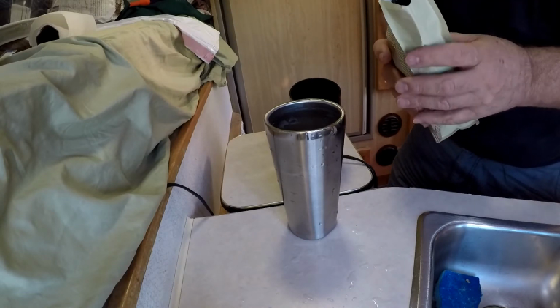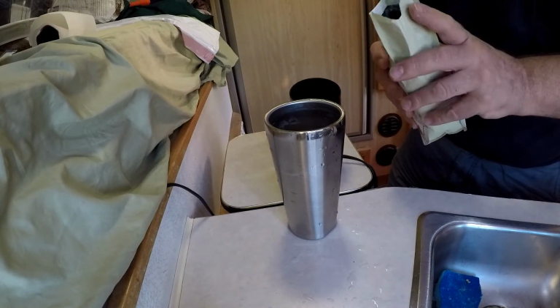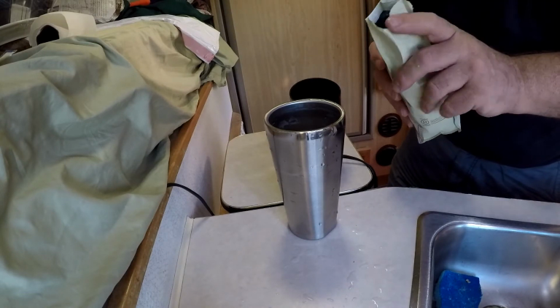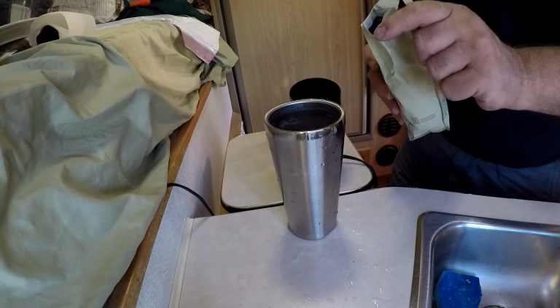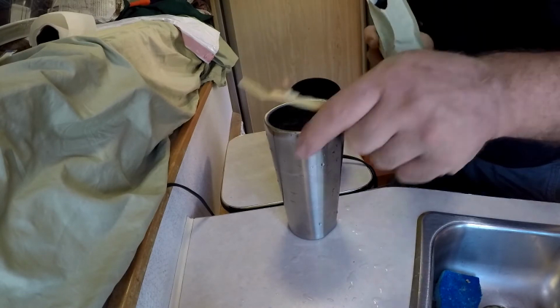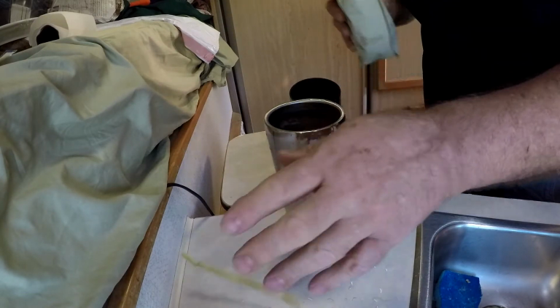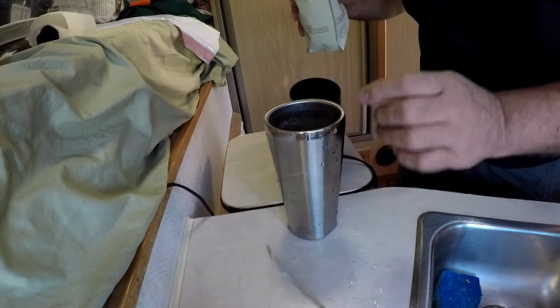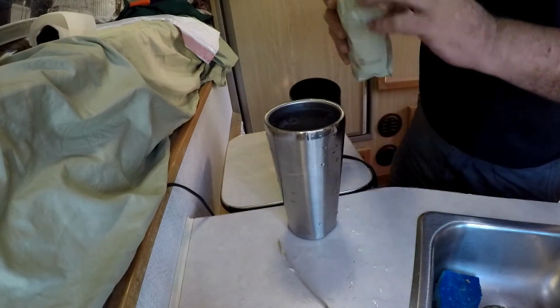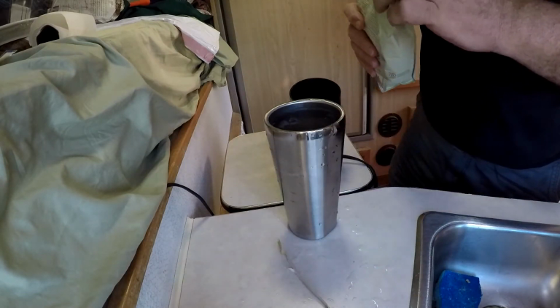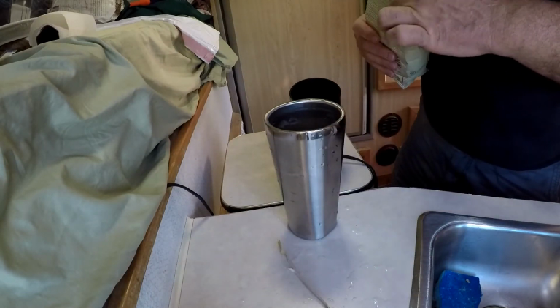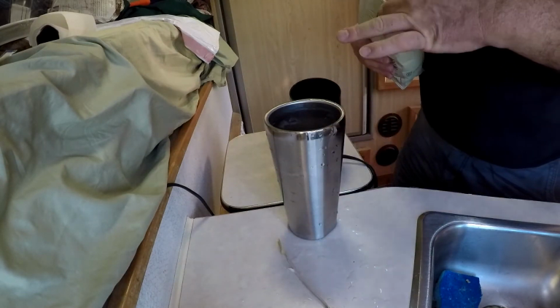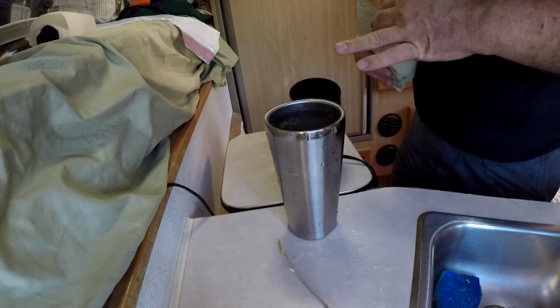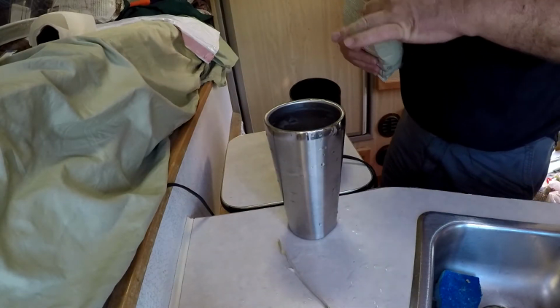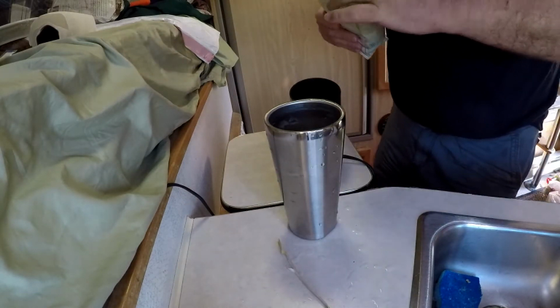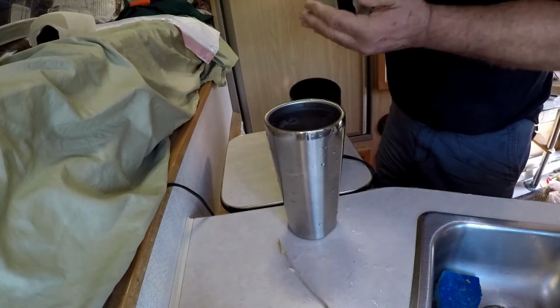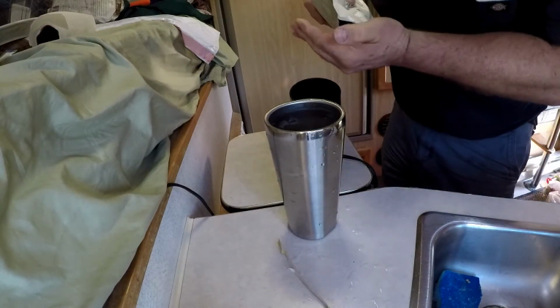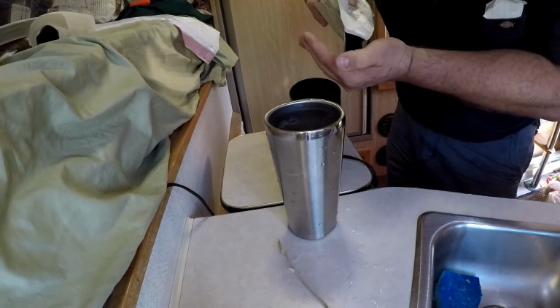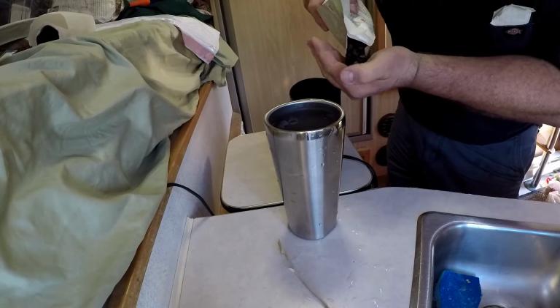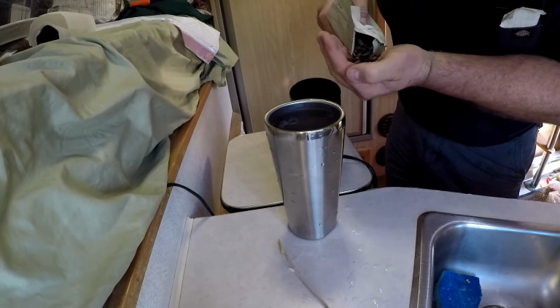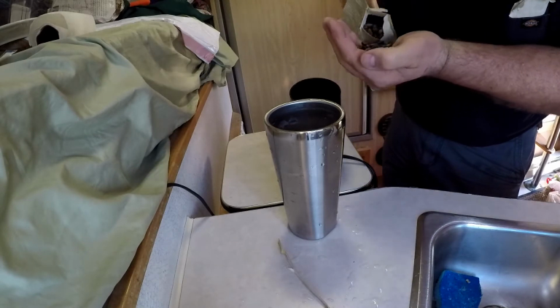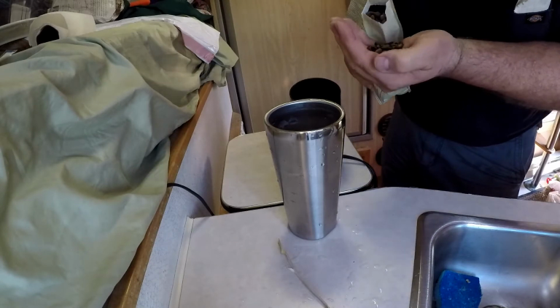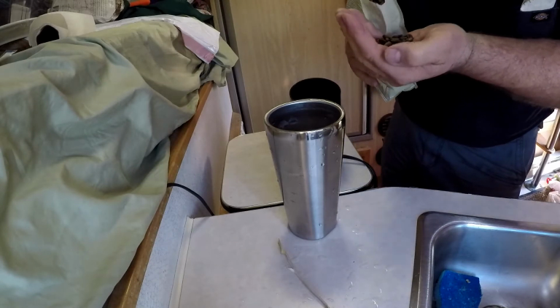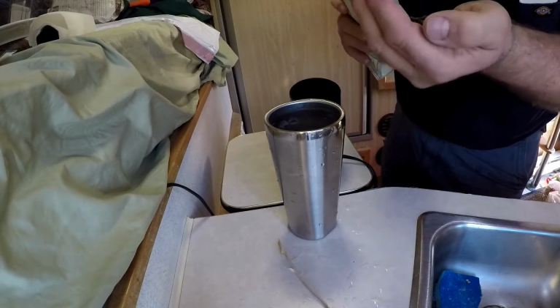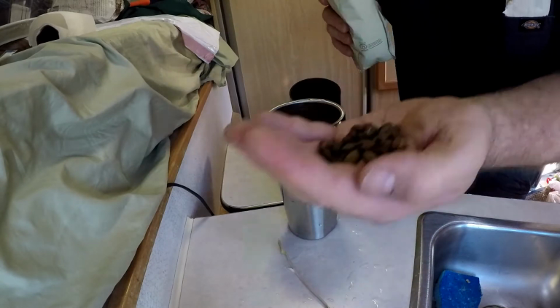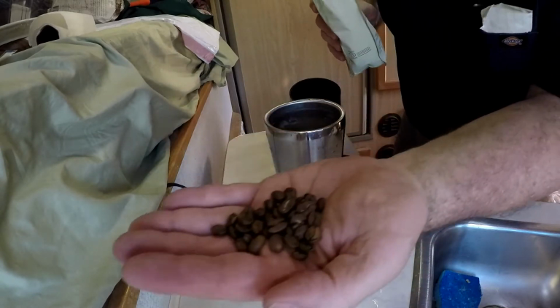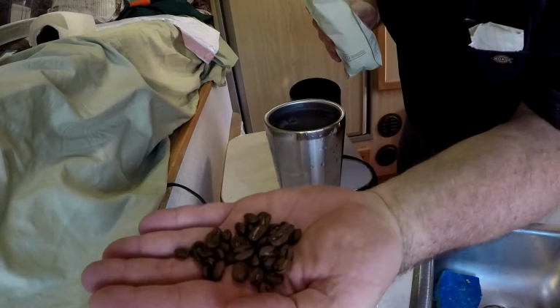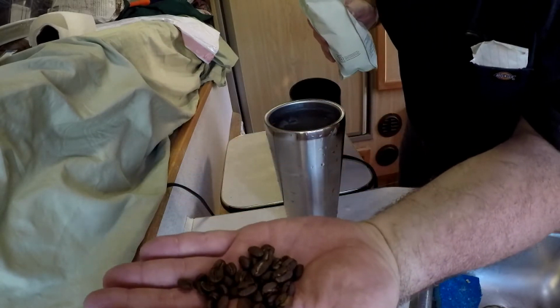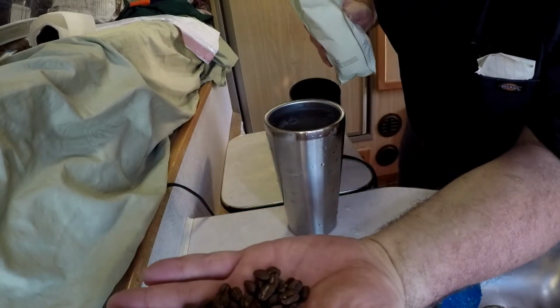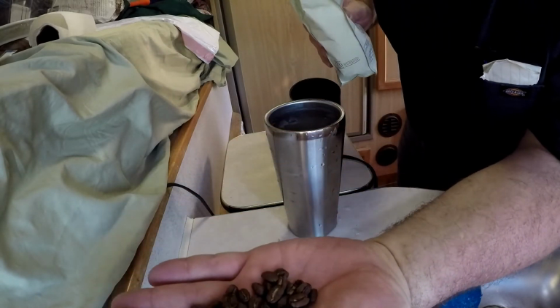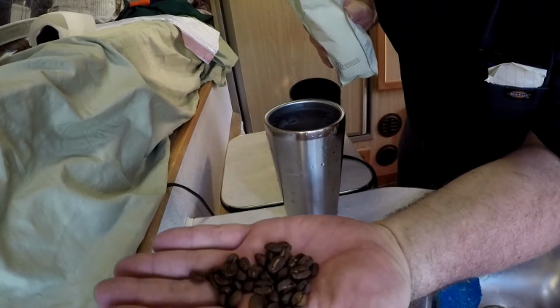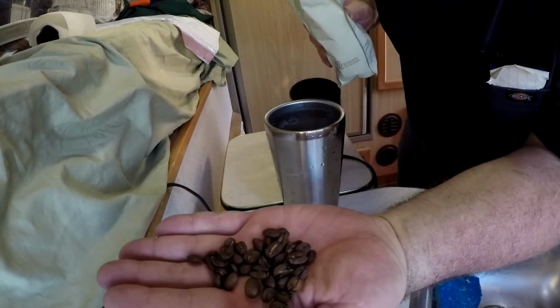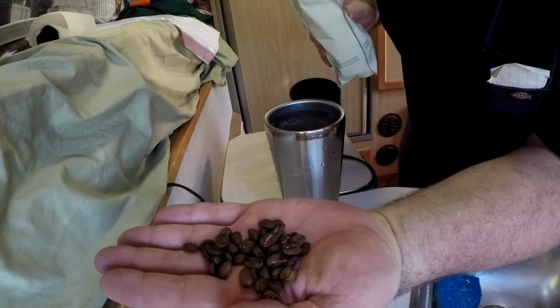It does smell good. And you can see it's a medium roast.